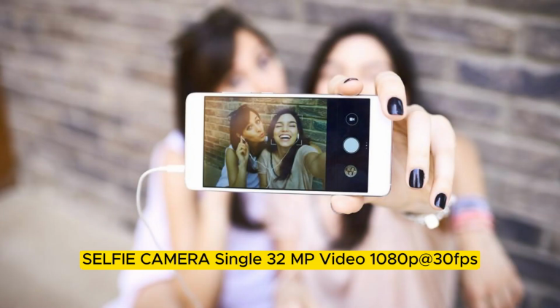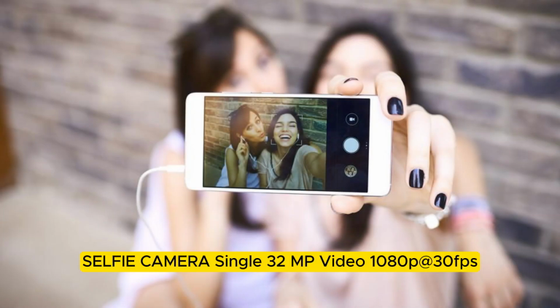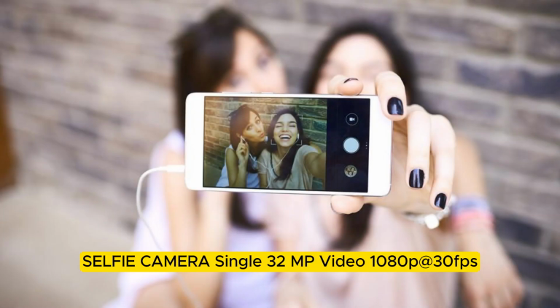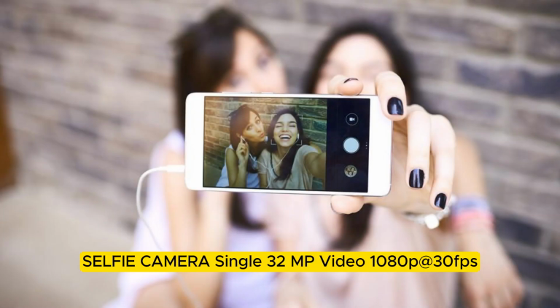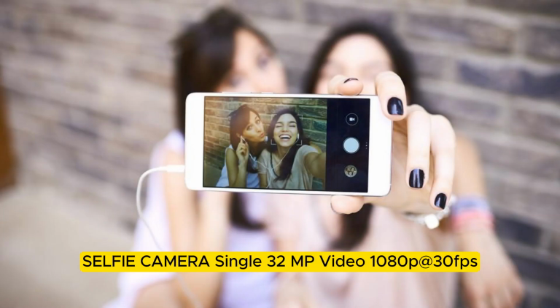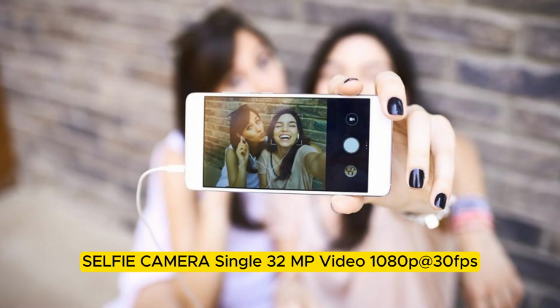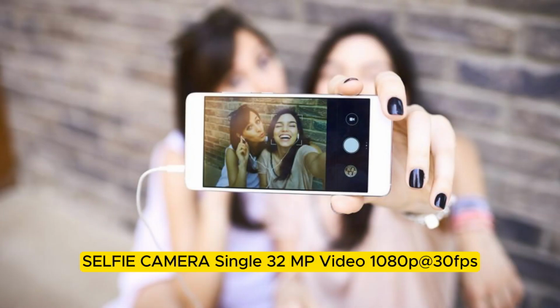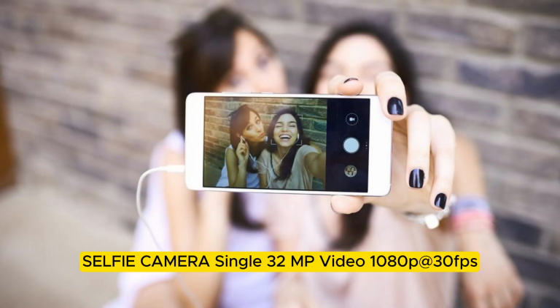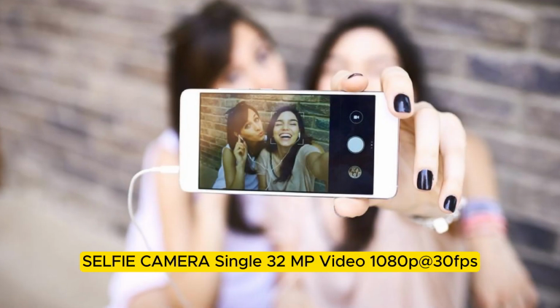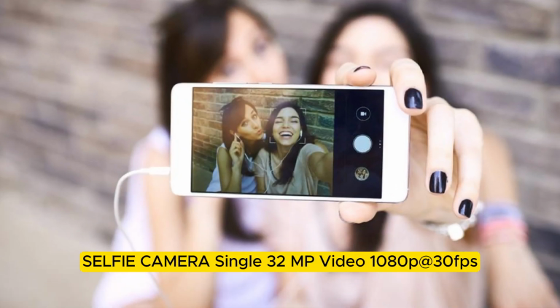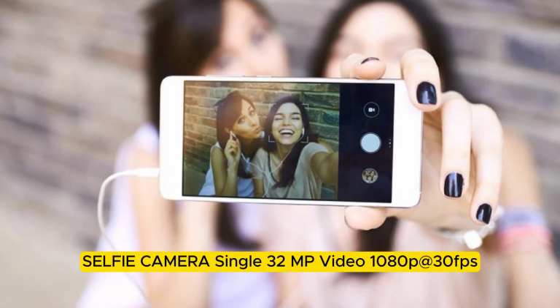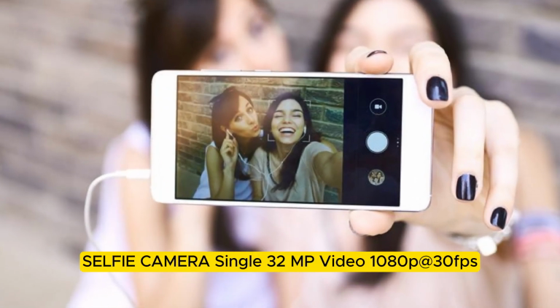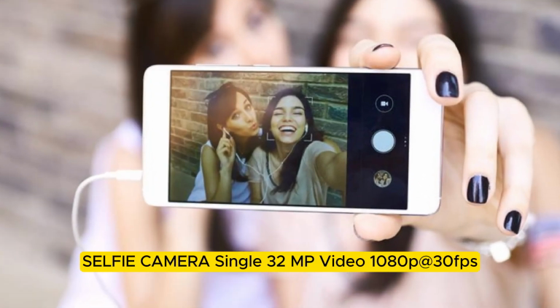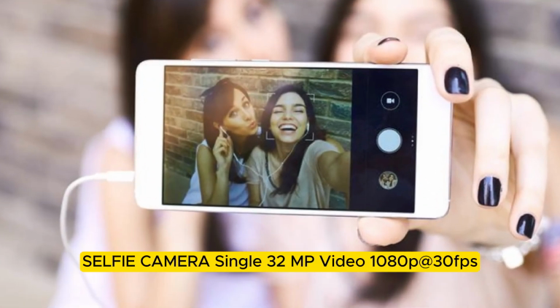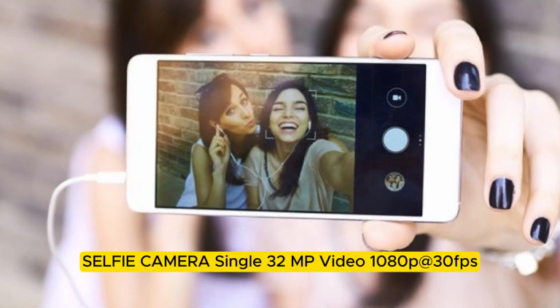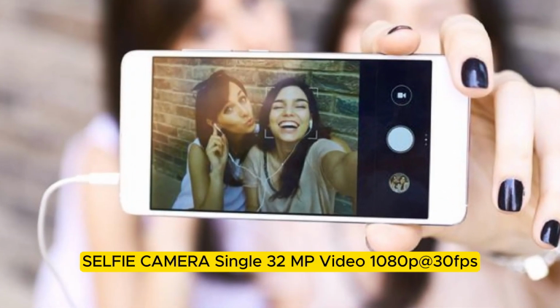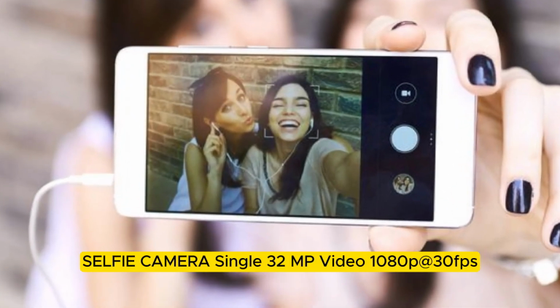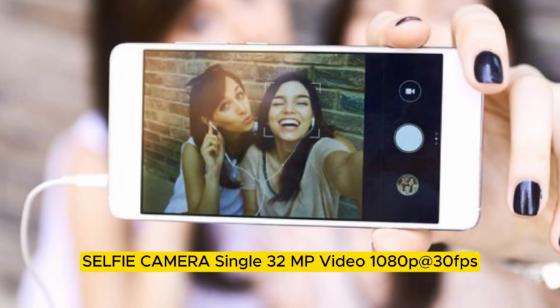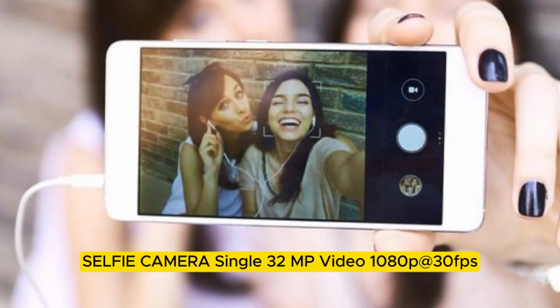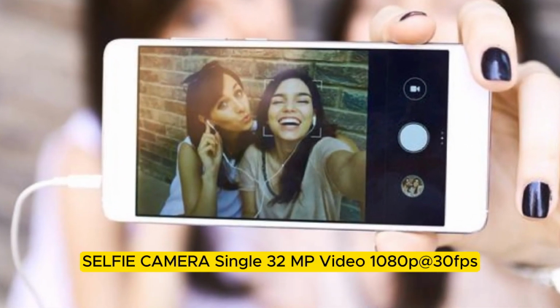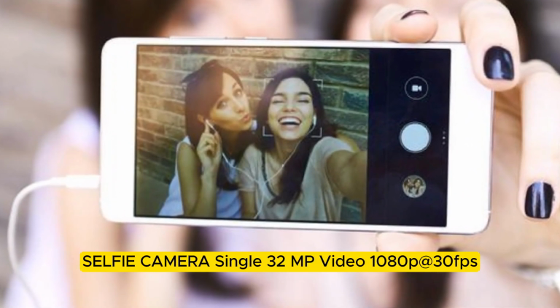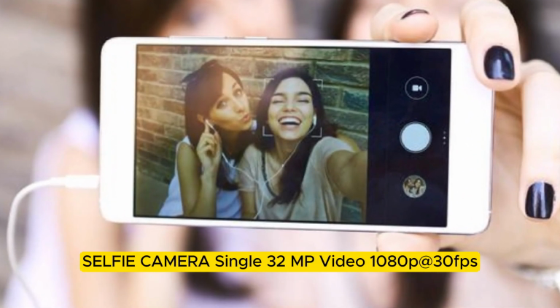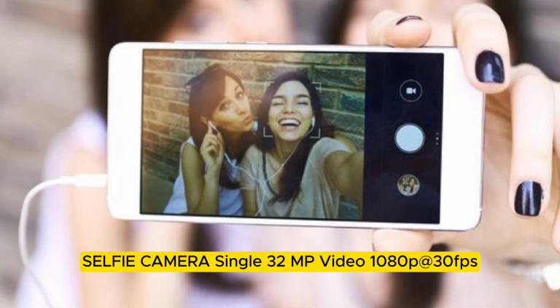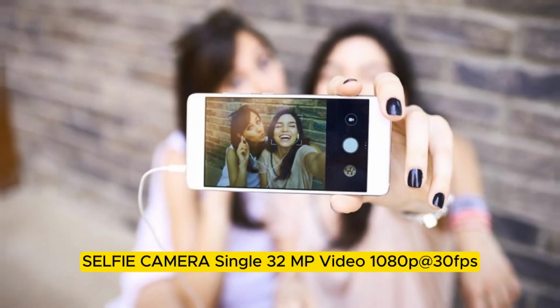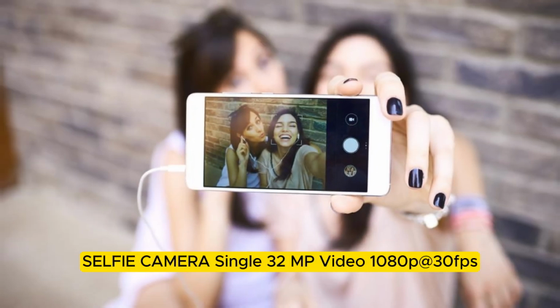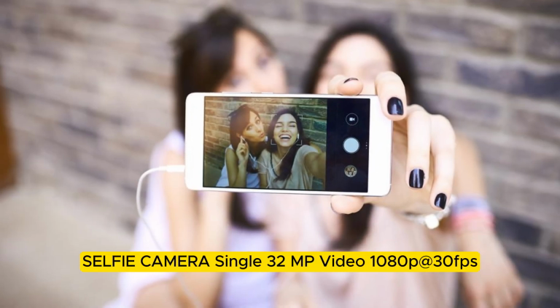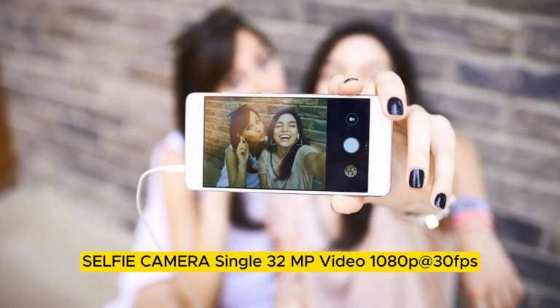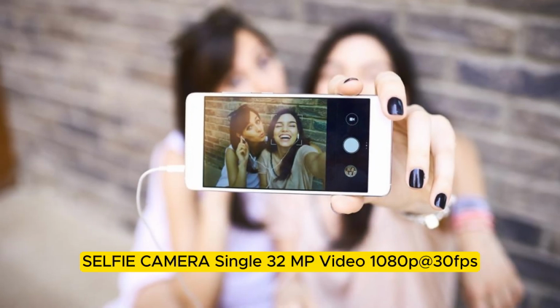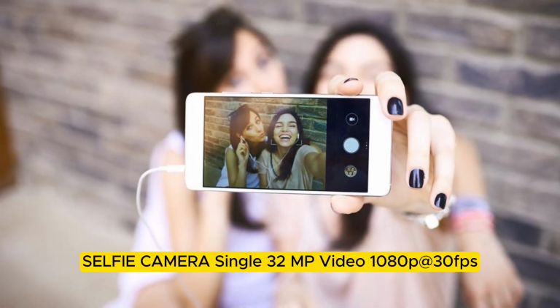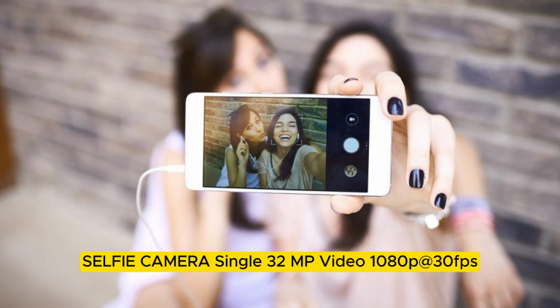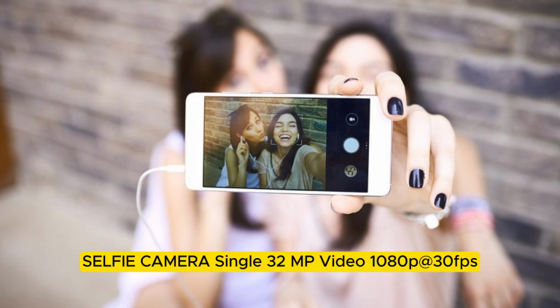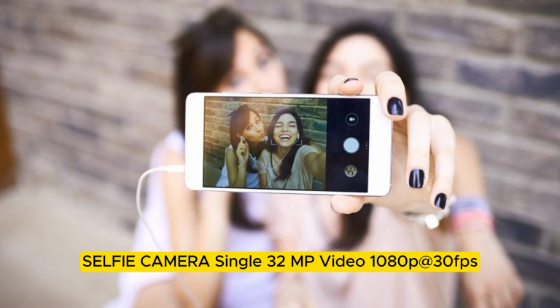Selfie camera: Single, 32 MP. Video: 1080p at 30fps.